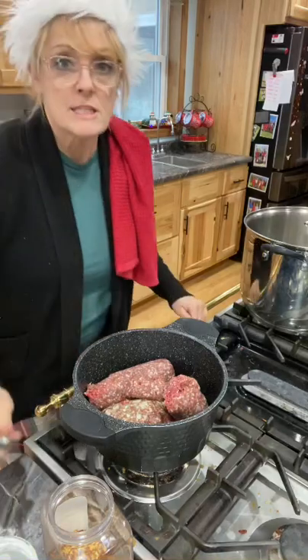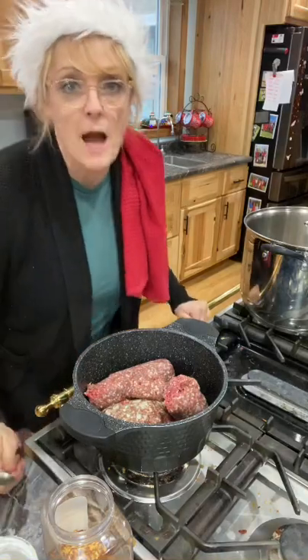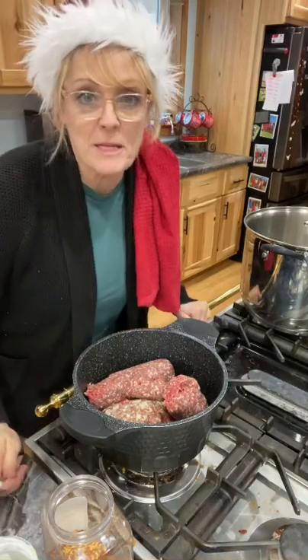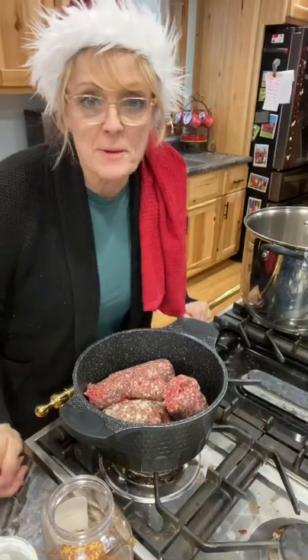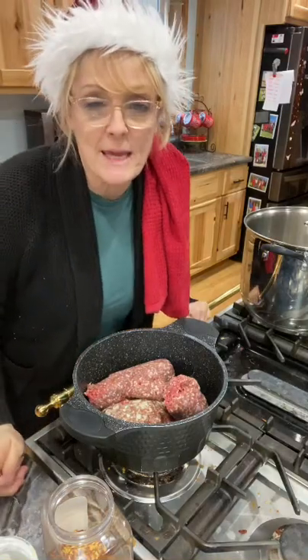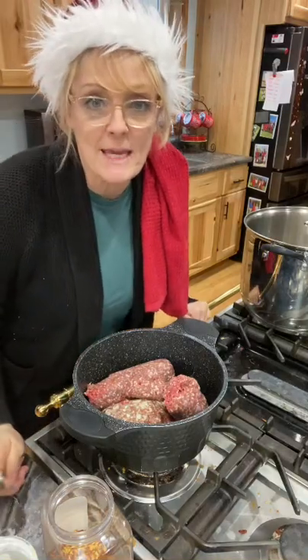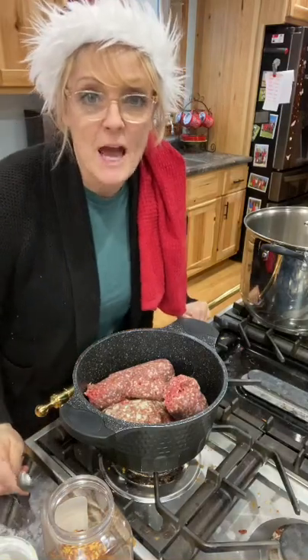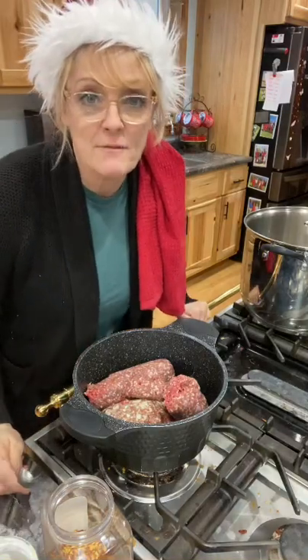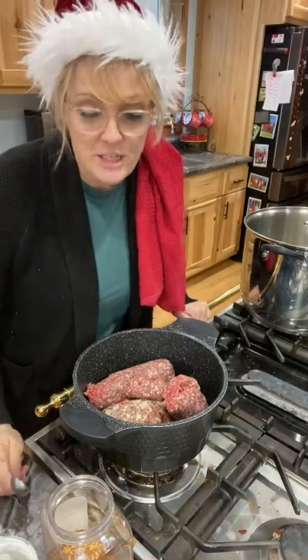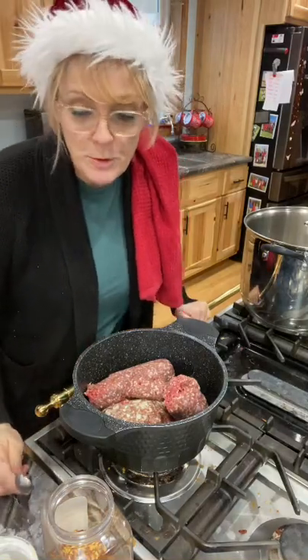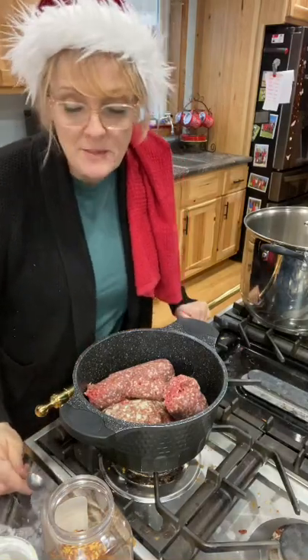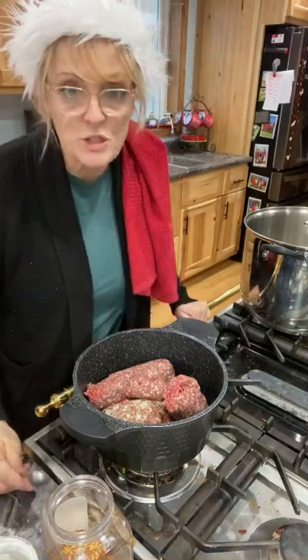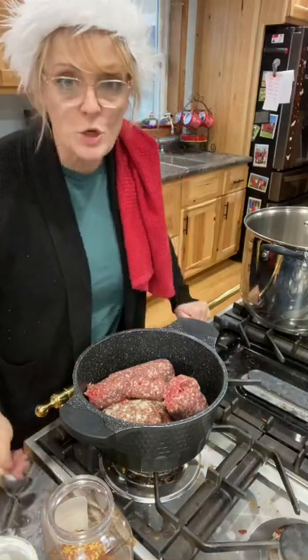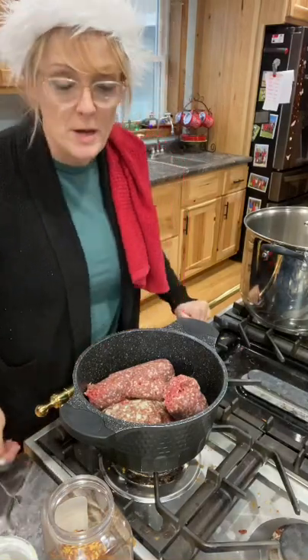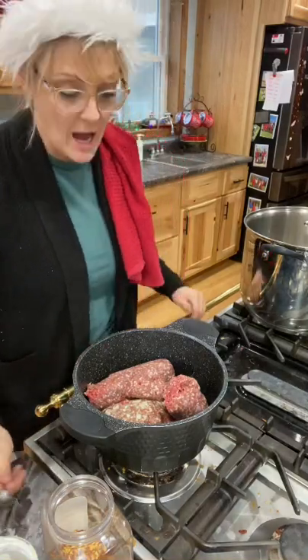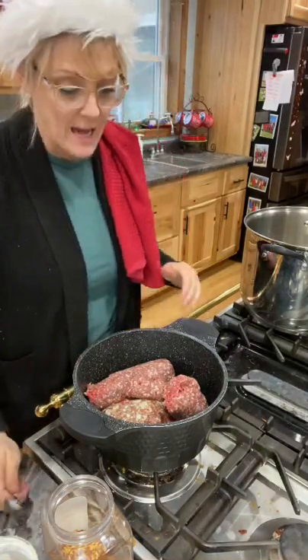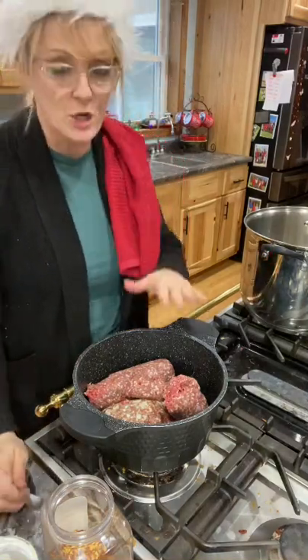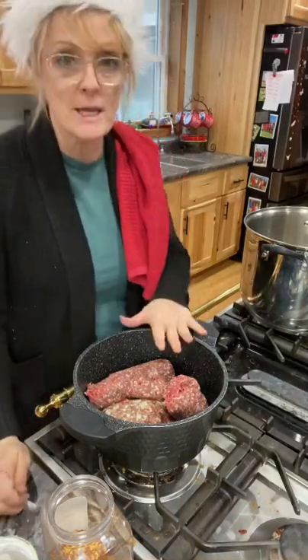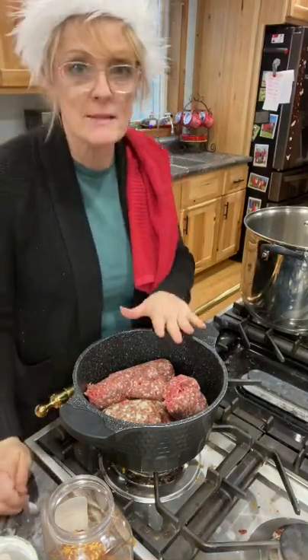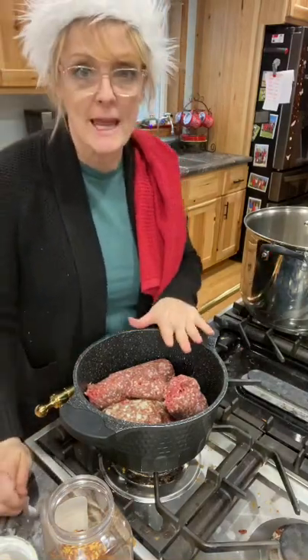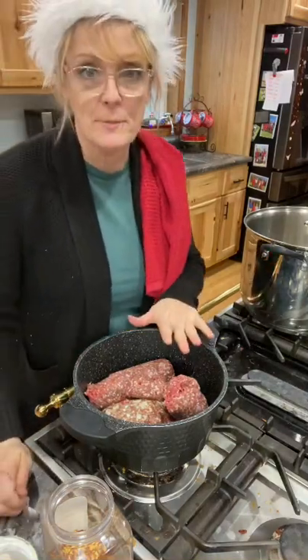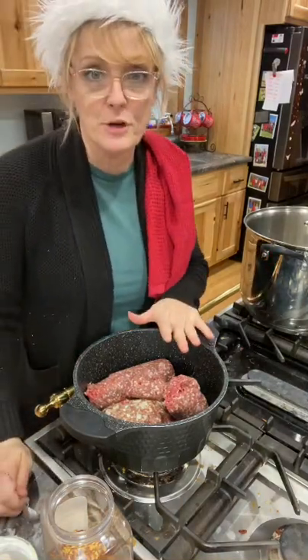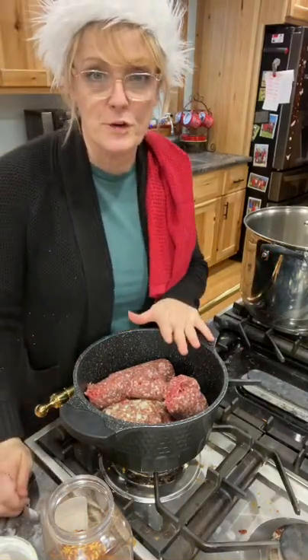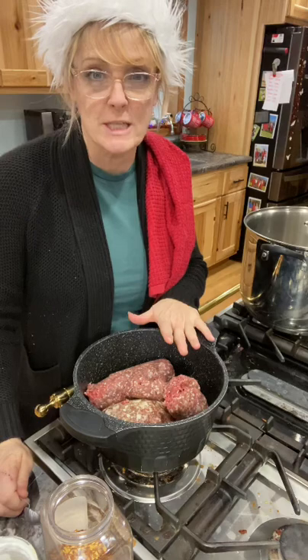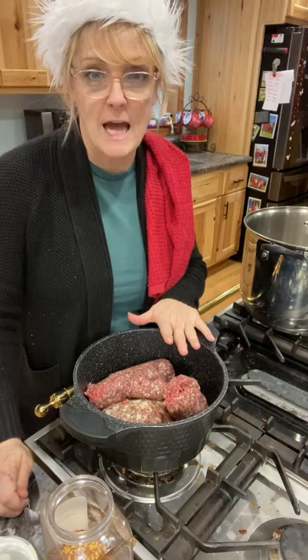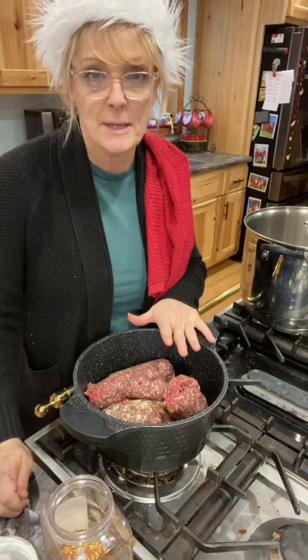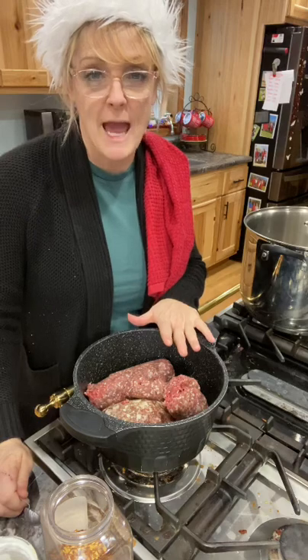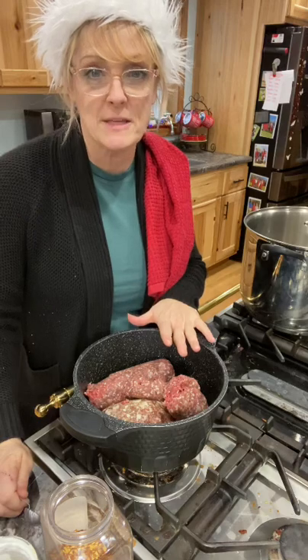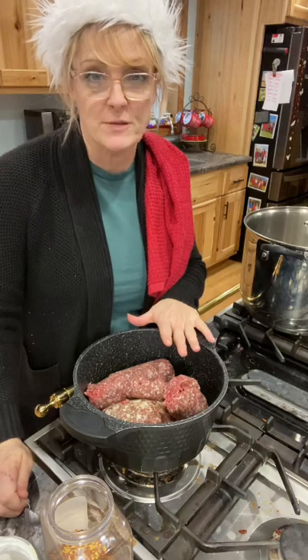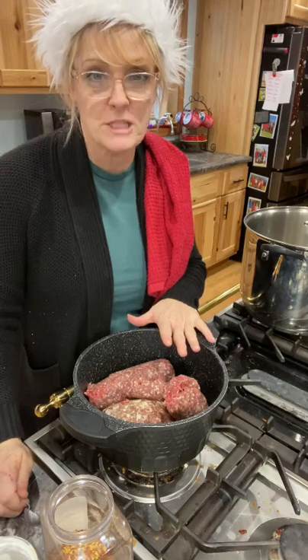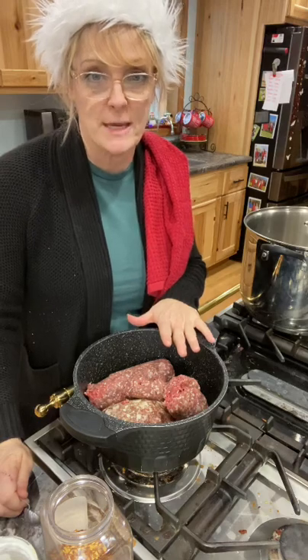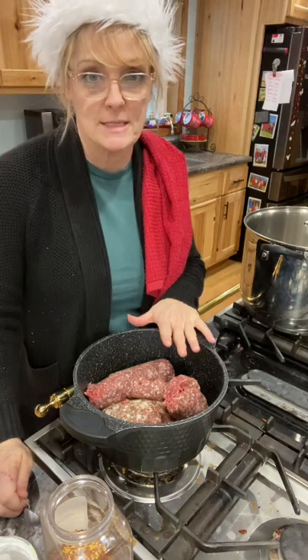I'm going to be making vegetable beef soup. I'm cooking the hamburger first and now I'm going to add the different spices.